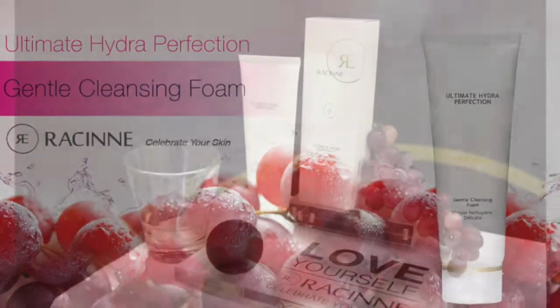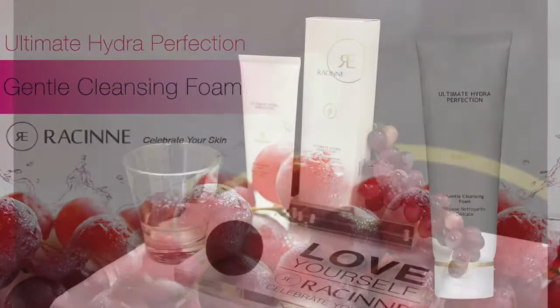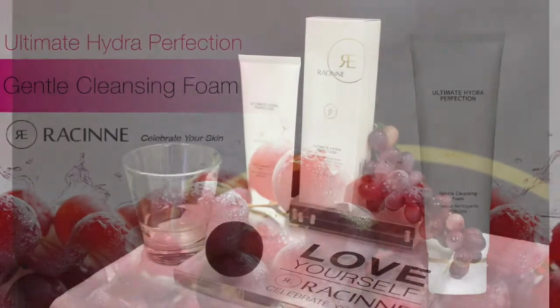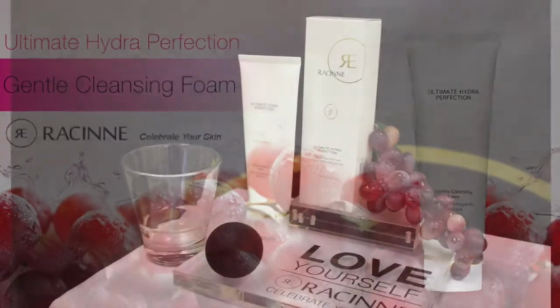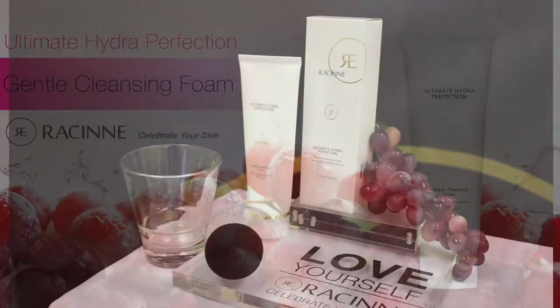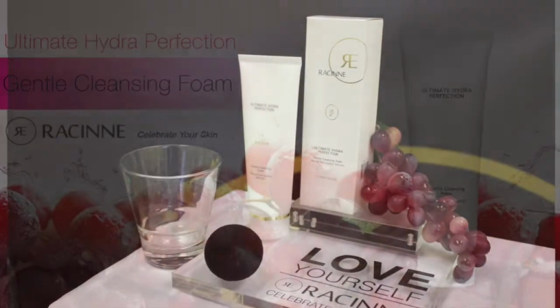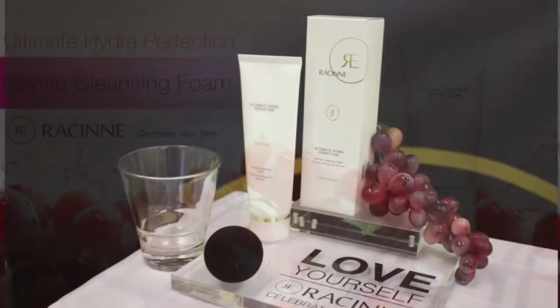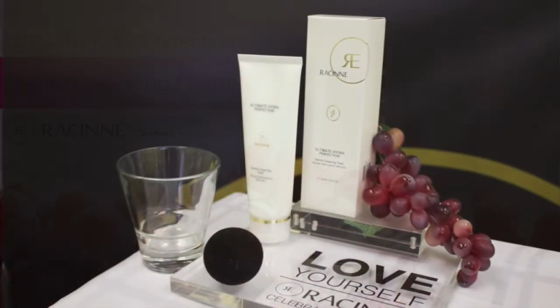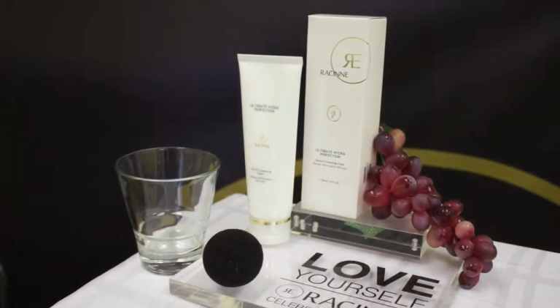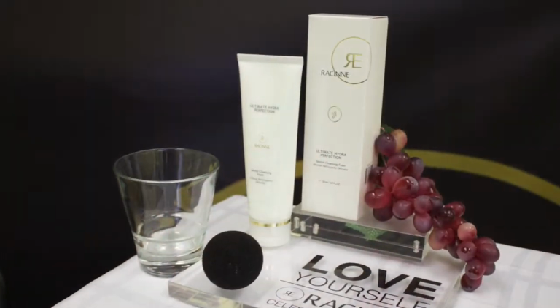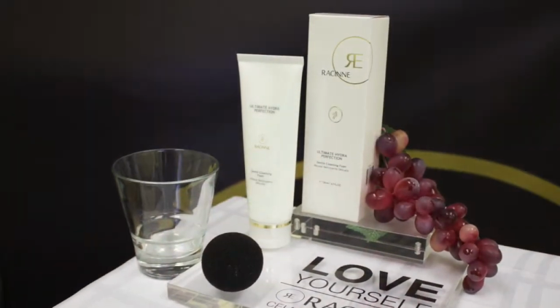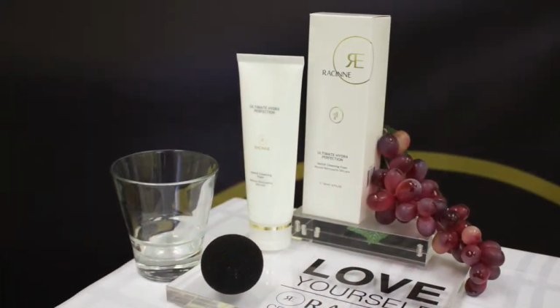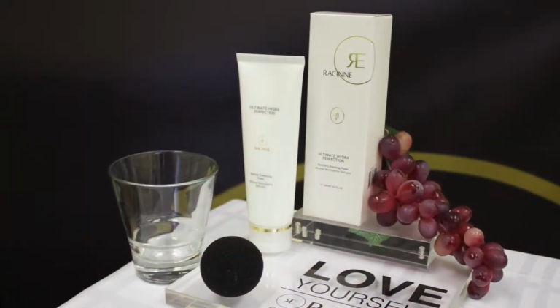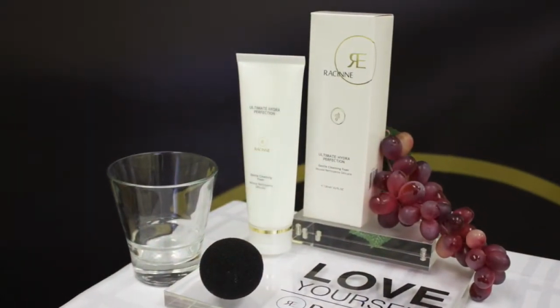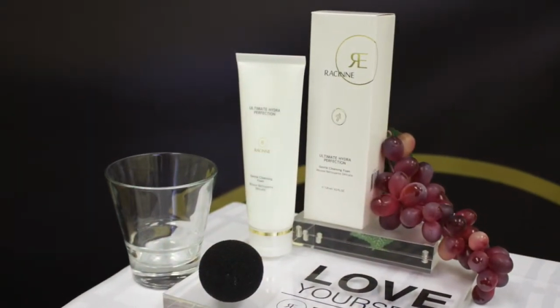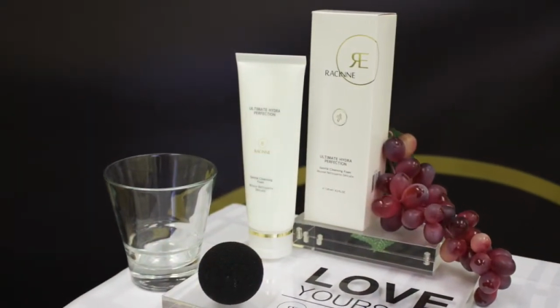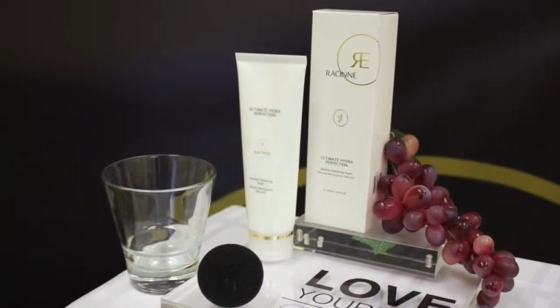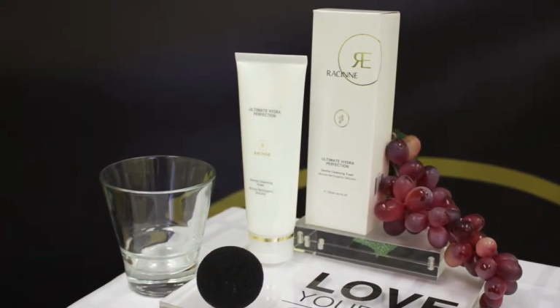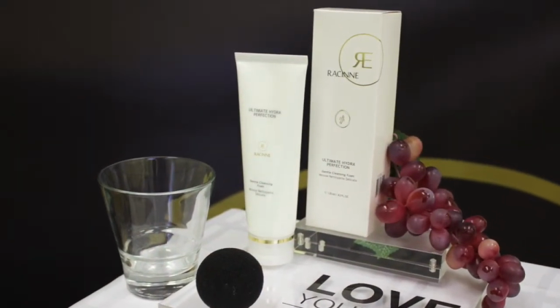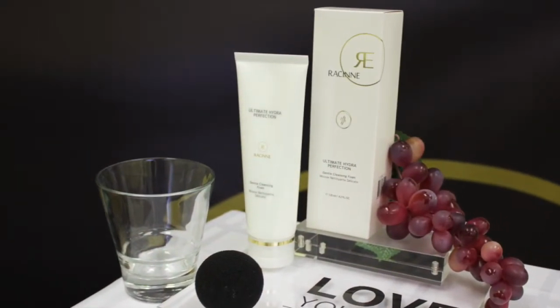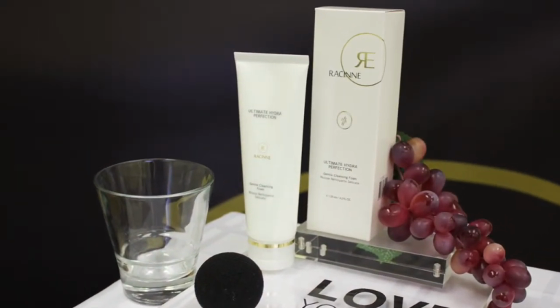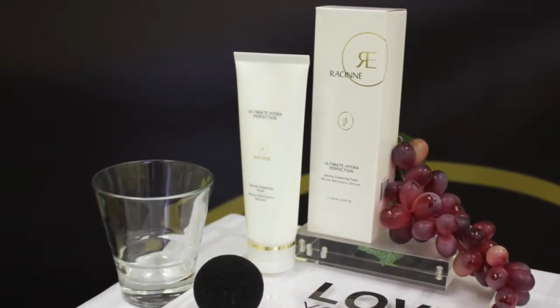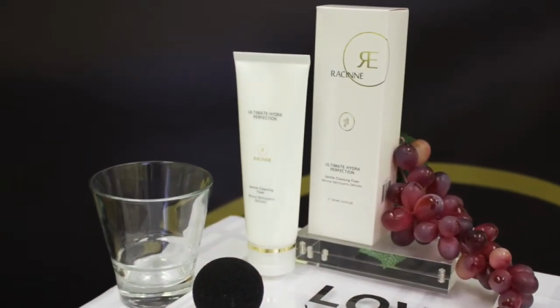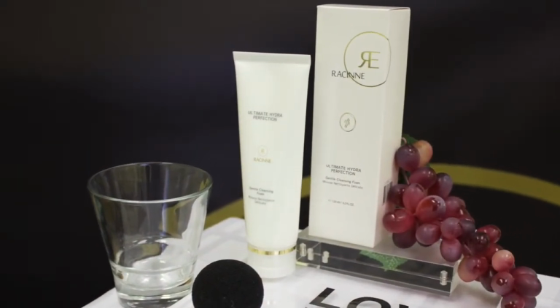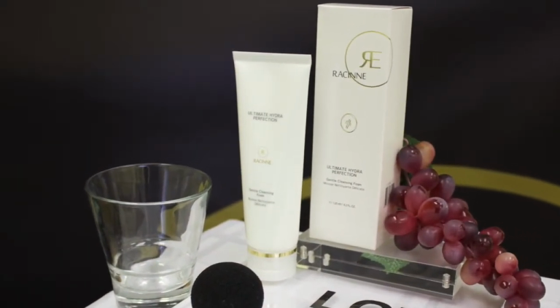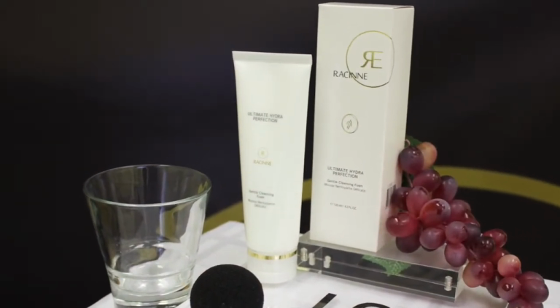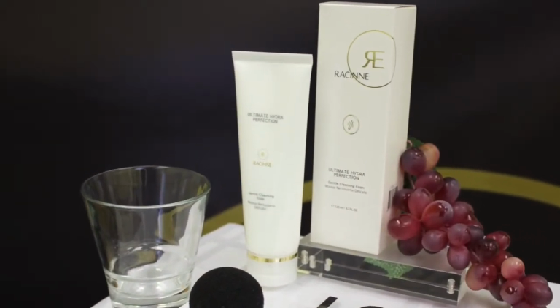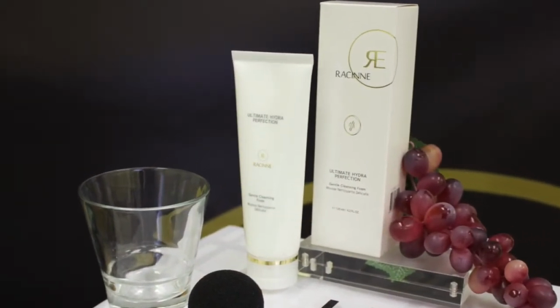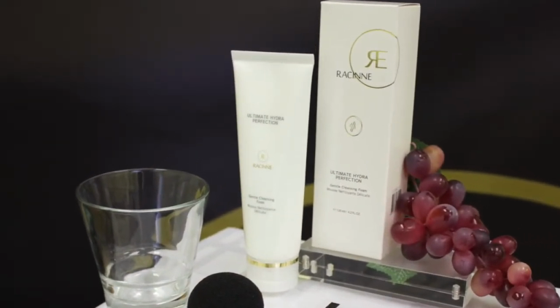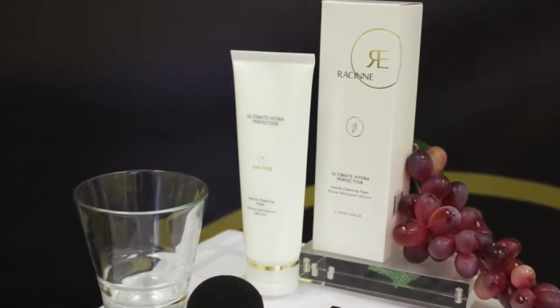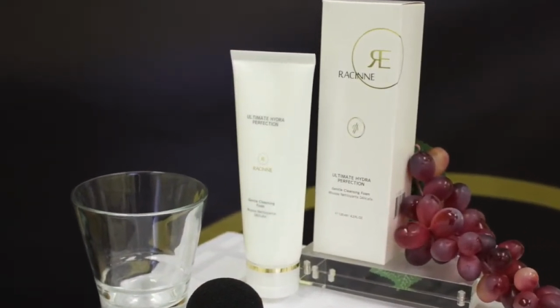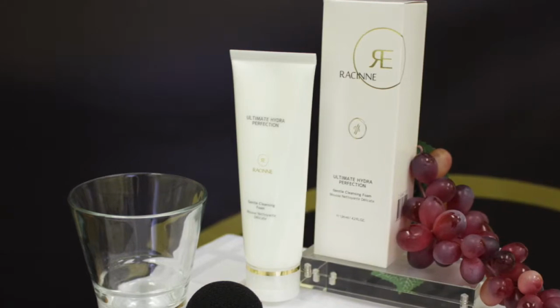The Hydra Perfection Gentle Cleansing Foam cleanses your skin without stripping away your natural oils.